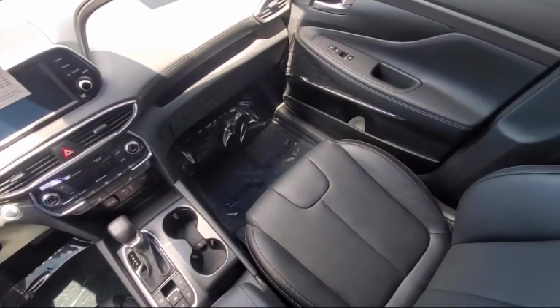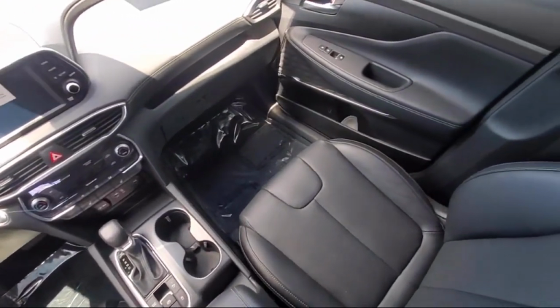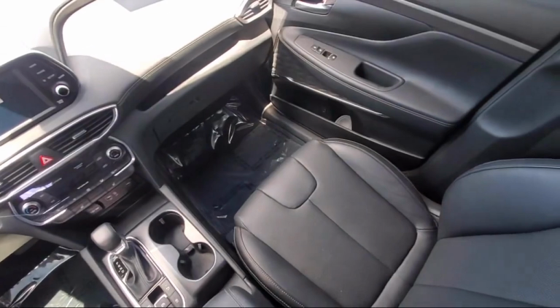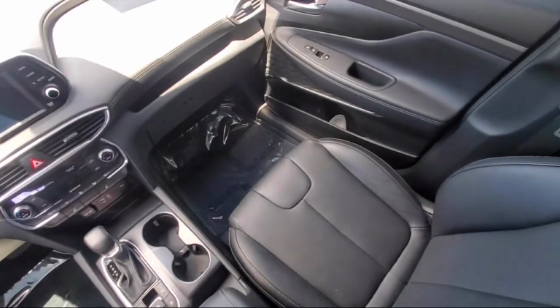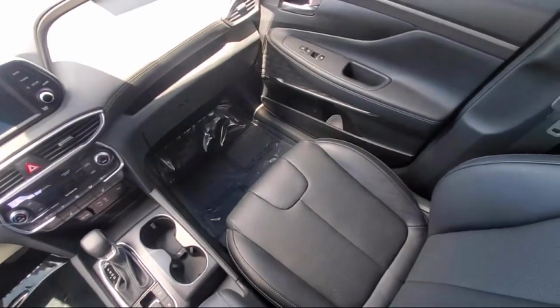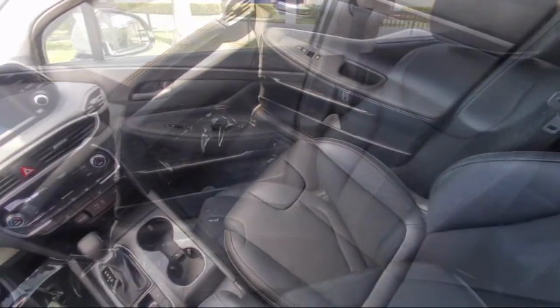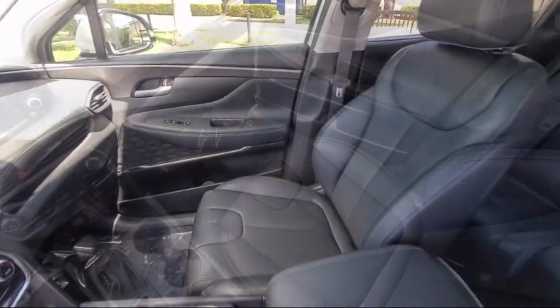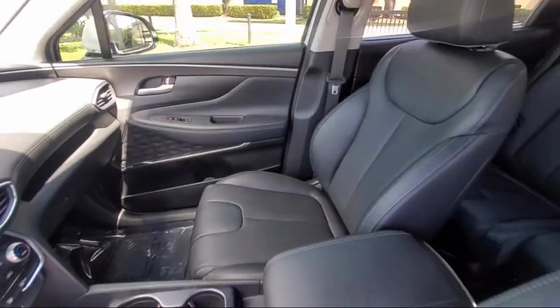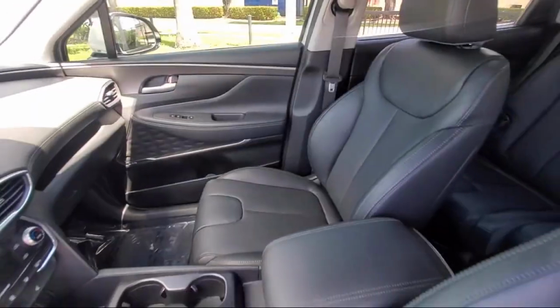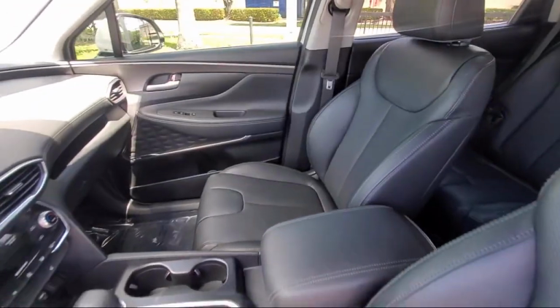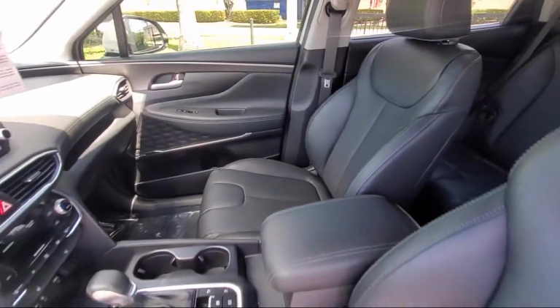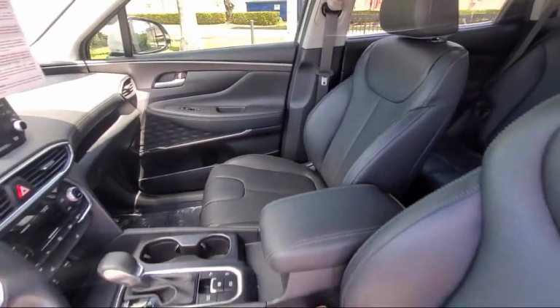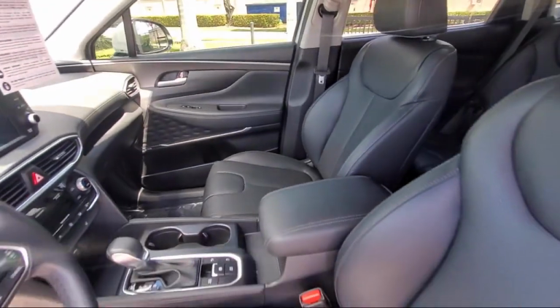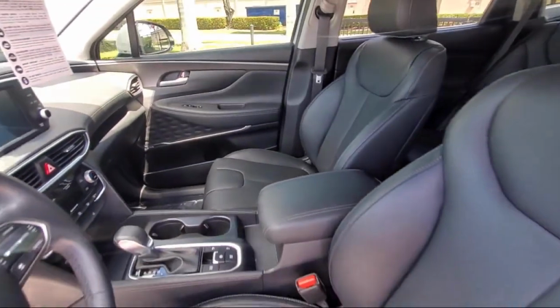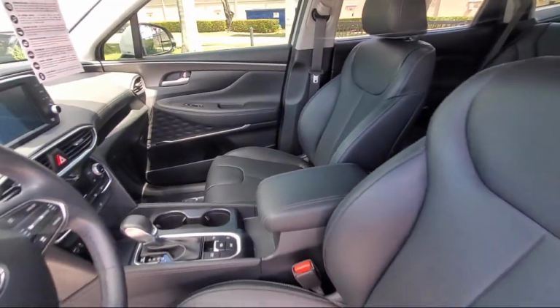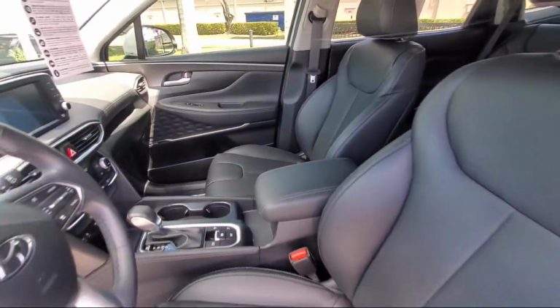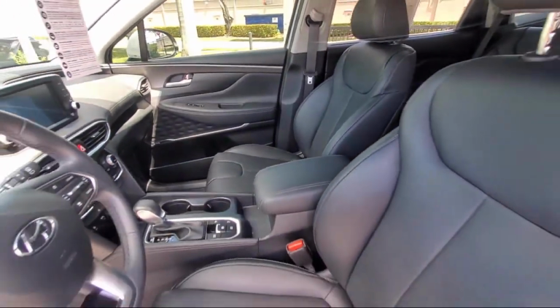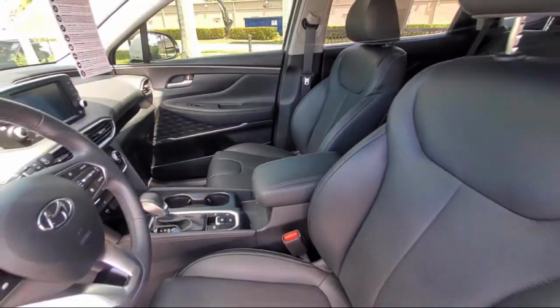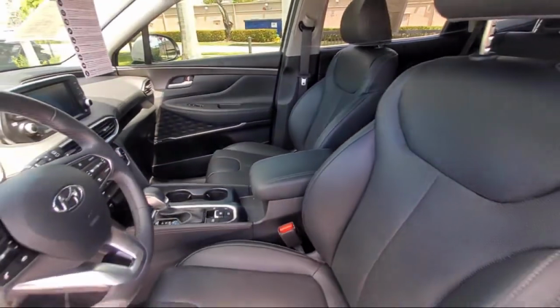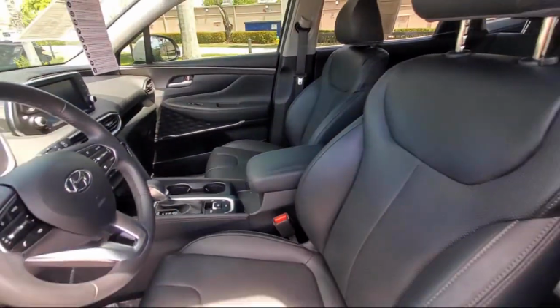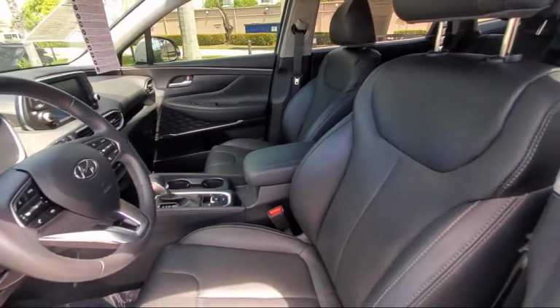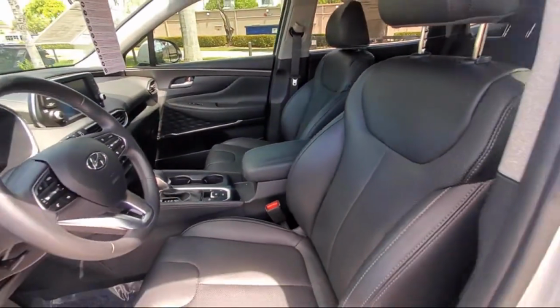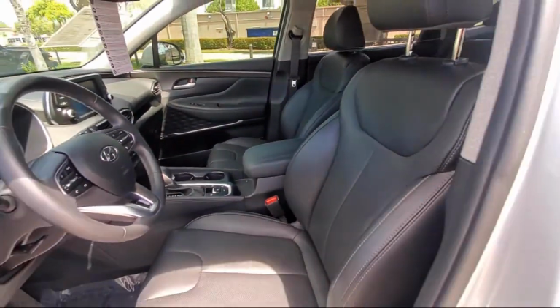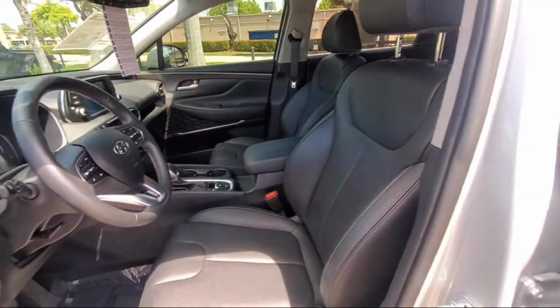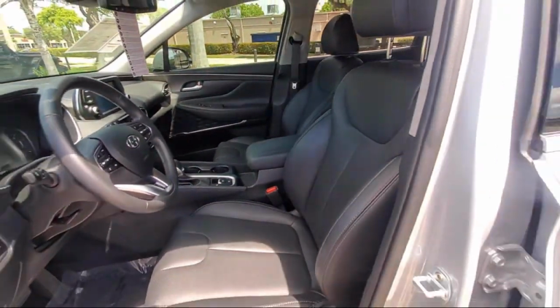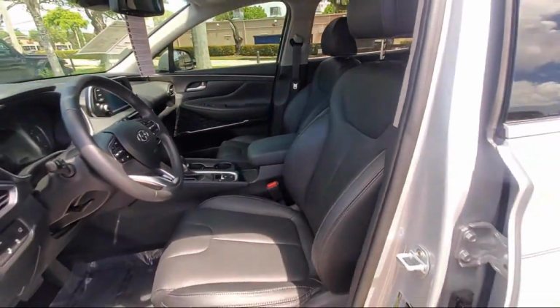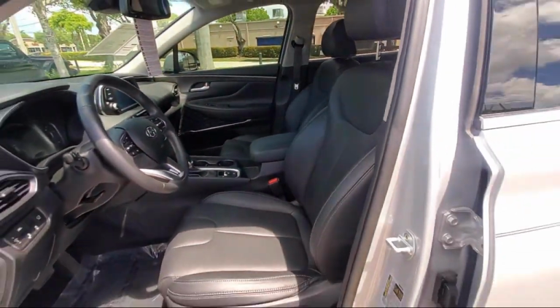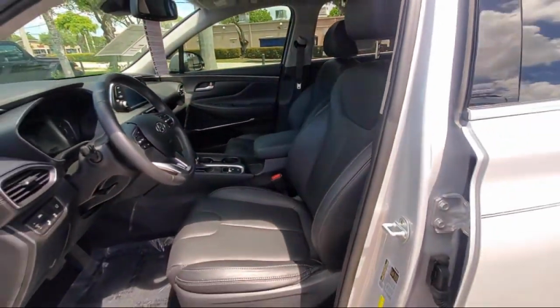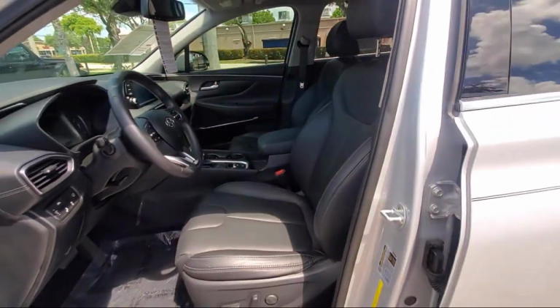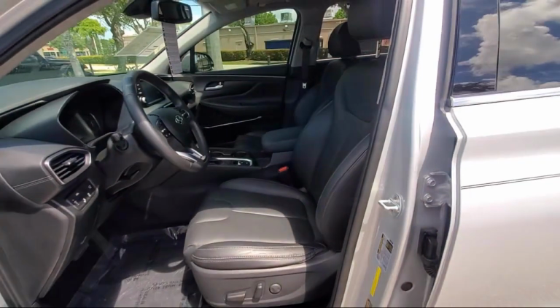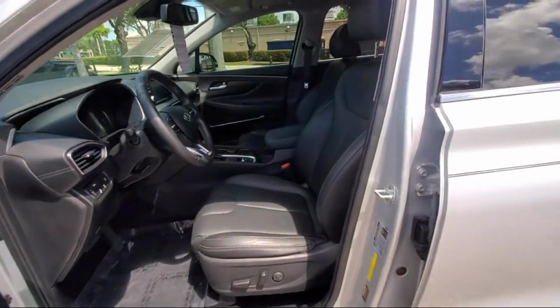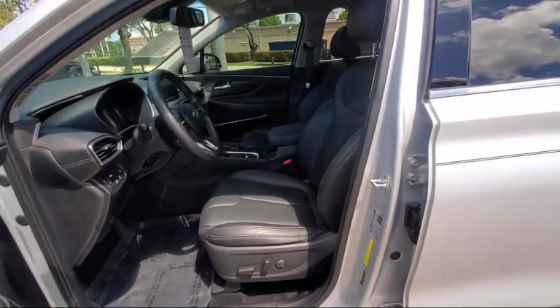So come visit us today at Rego Chrysler Dodge Jeep Ram Margate, and remember, you gotta go Rego.